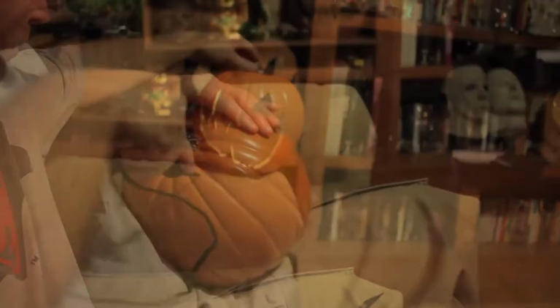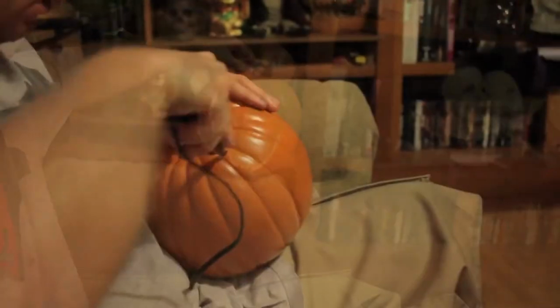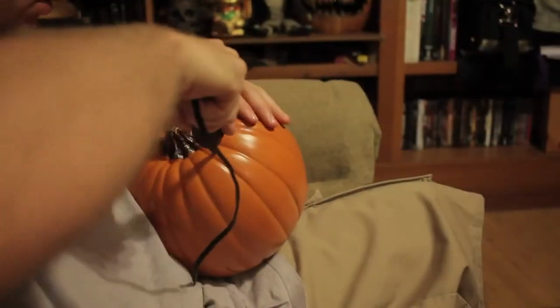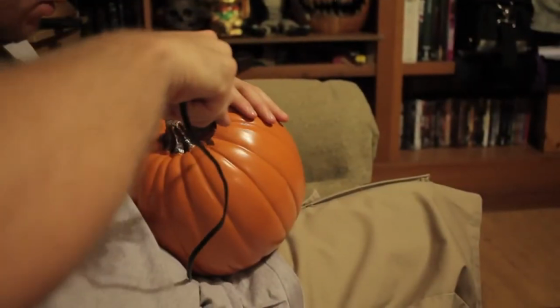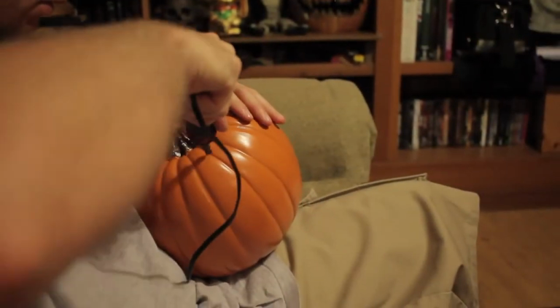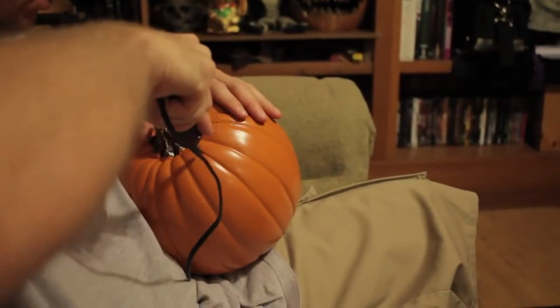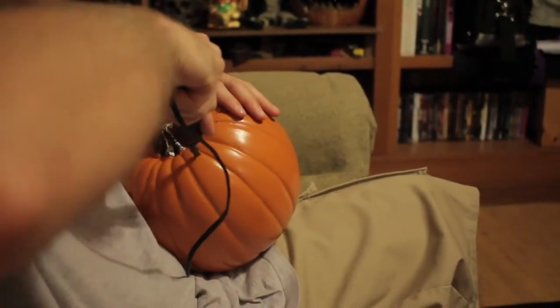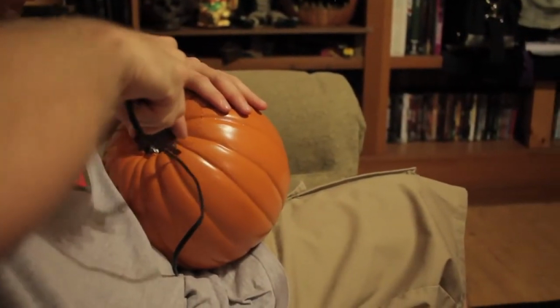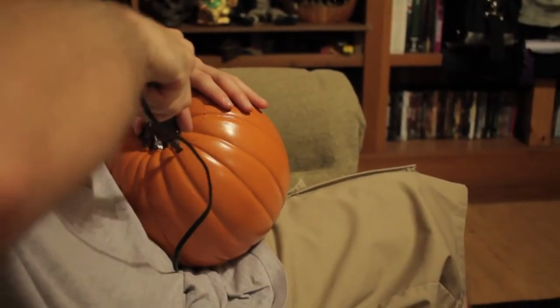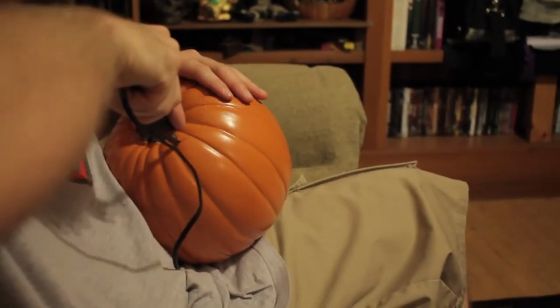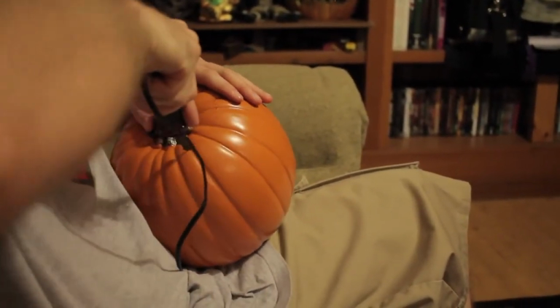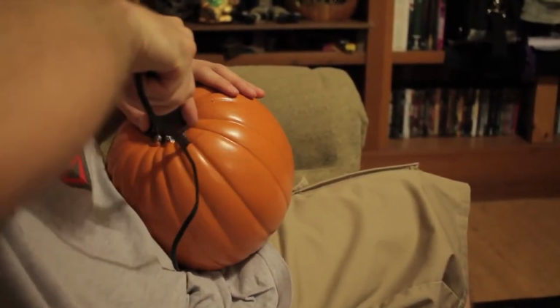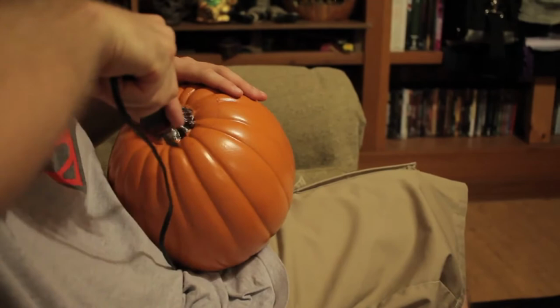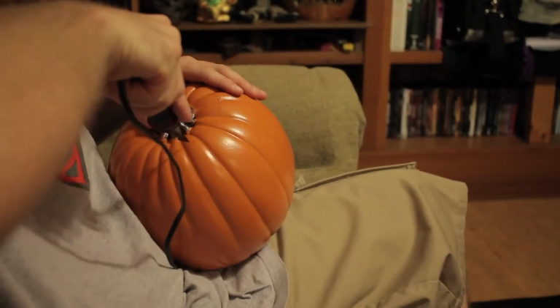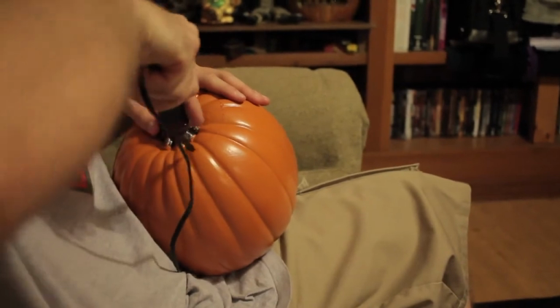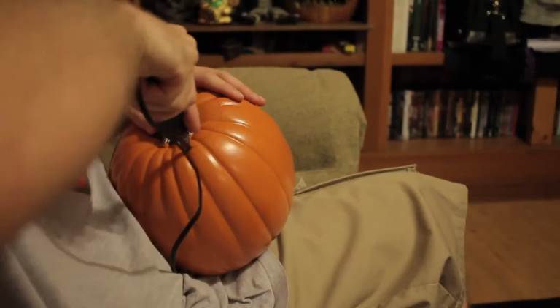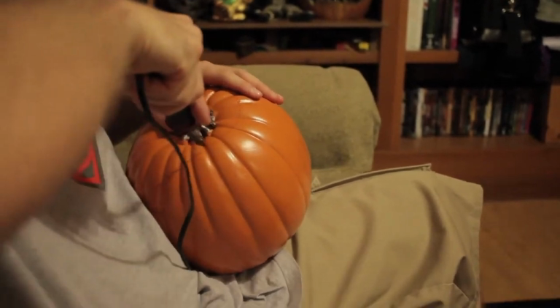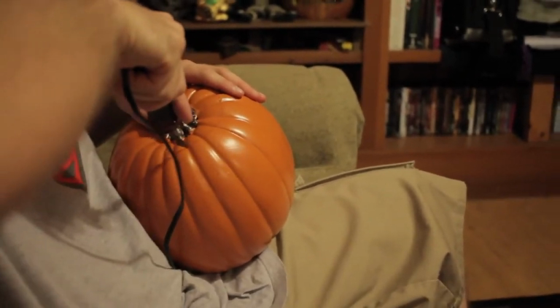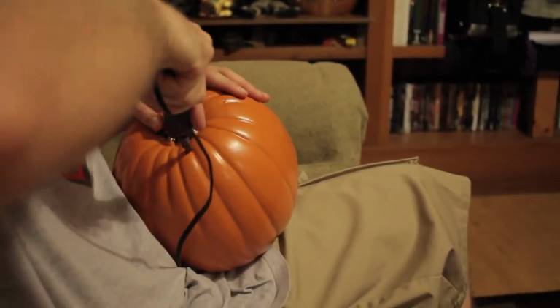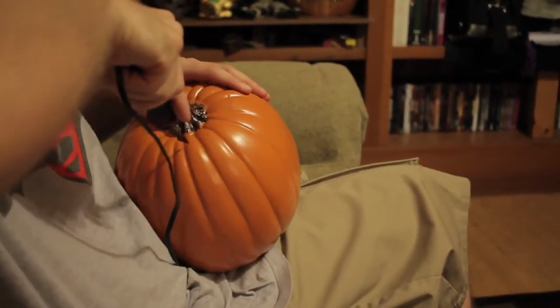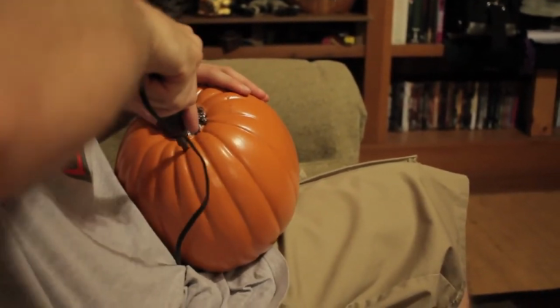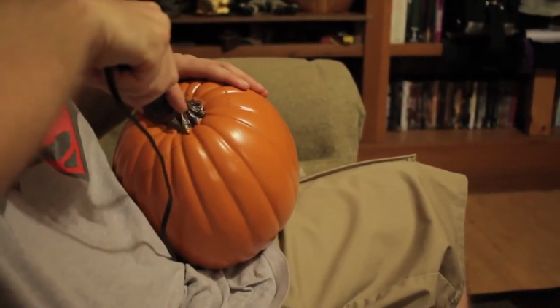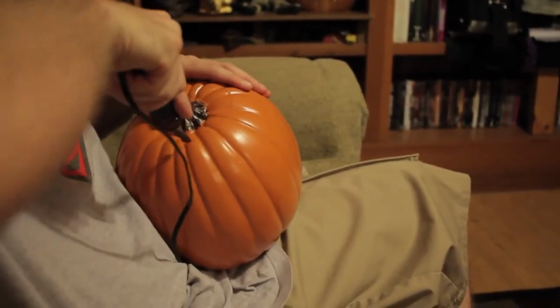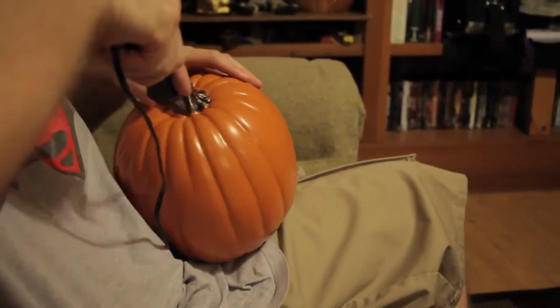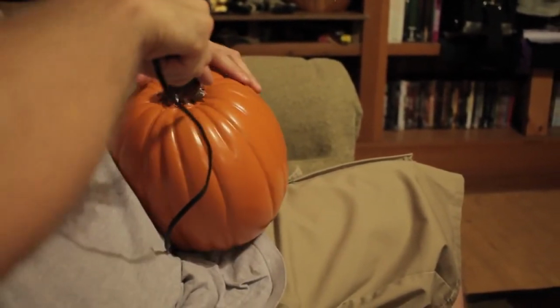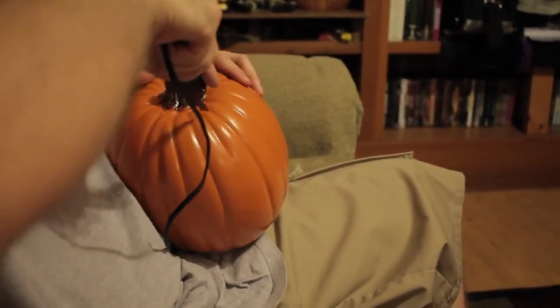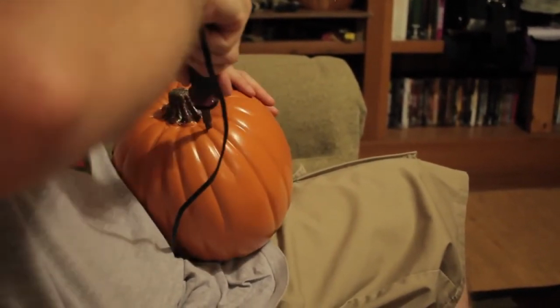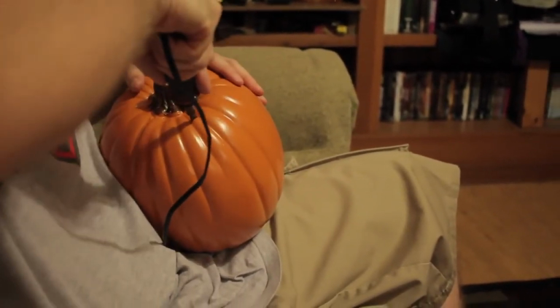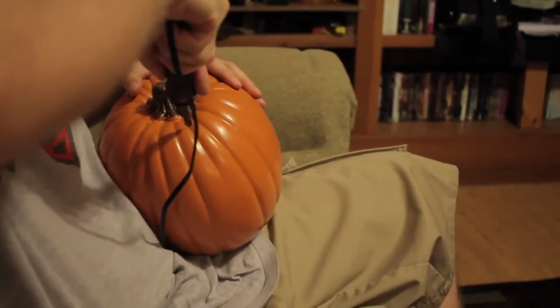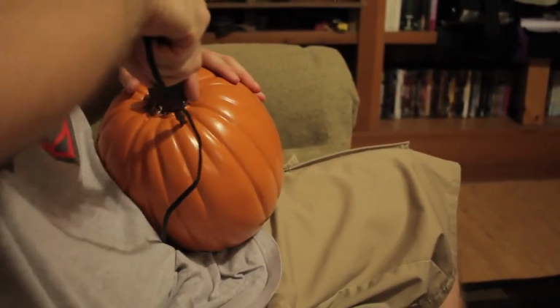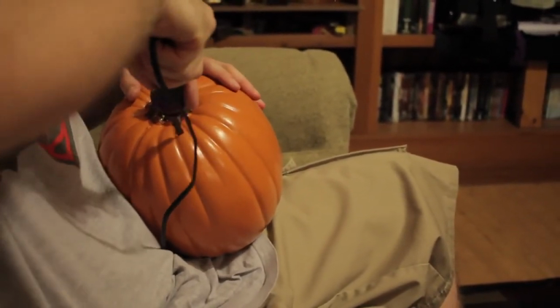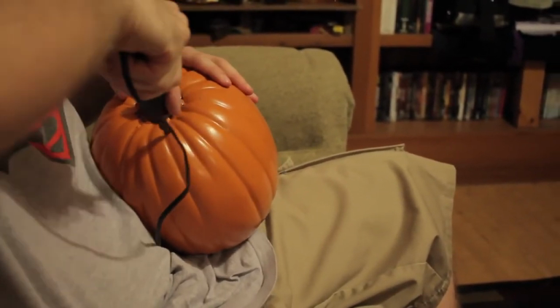After the face is fully carved, cut and remove the stem as you would a regular real-life jack-o-lantern, and then we are ready to move on to the next step.